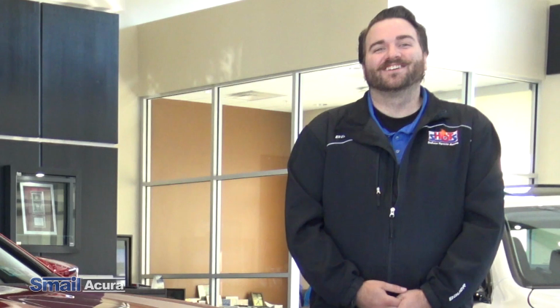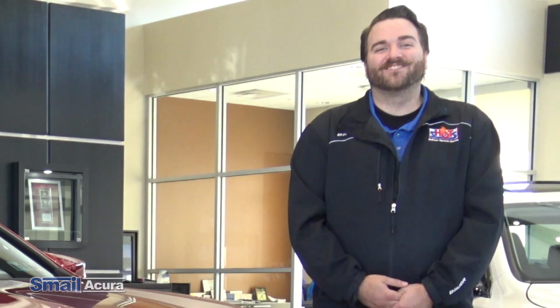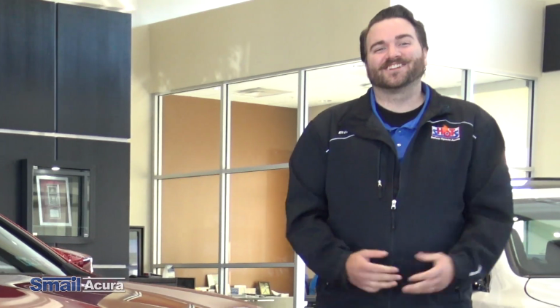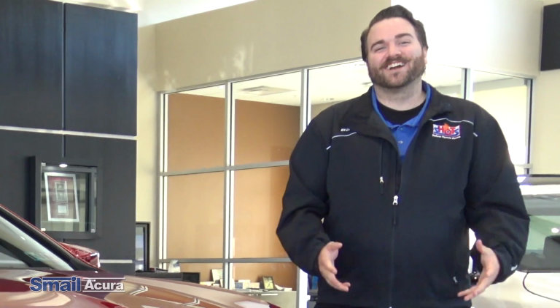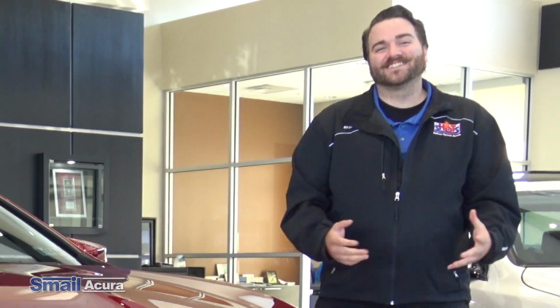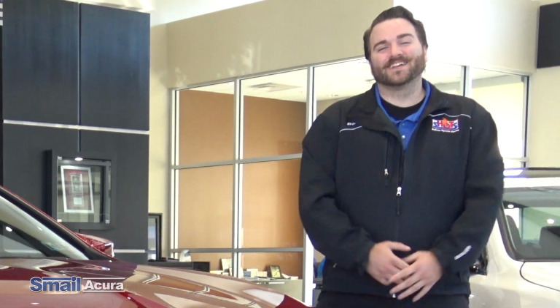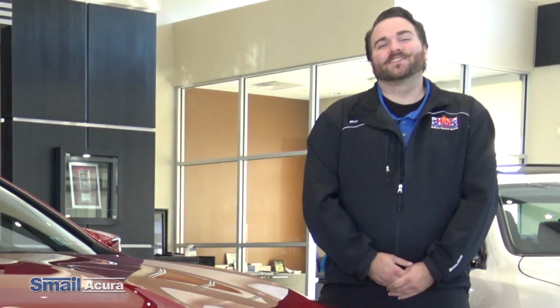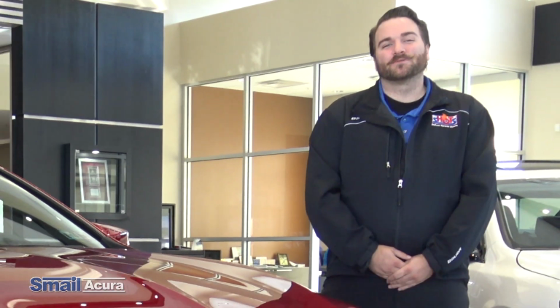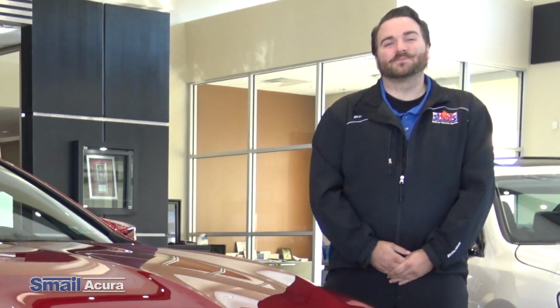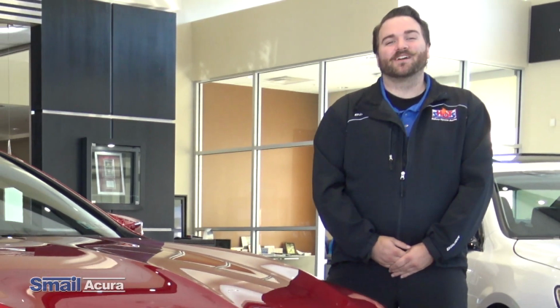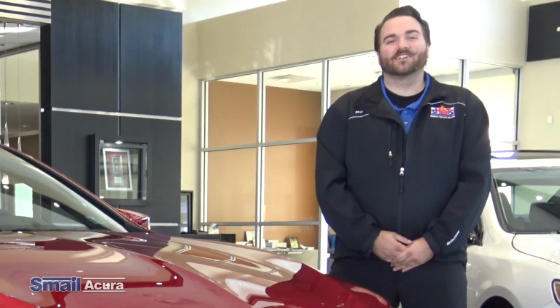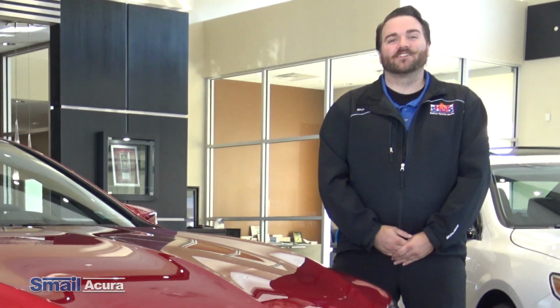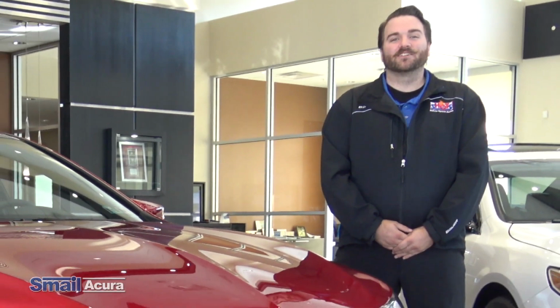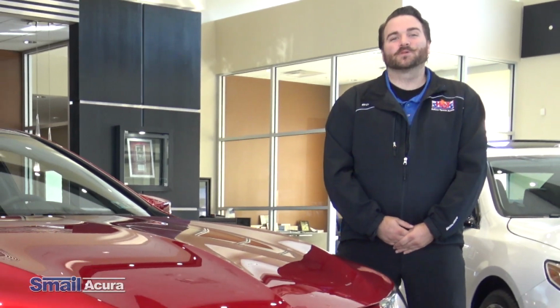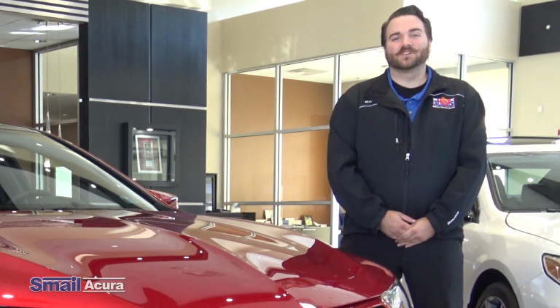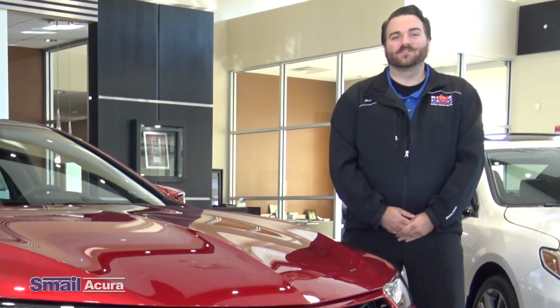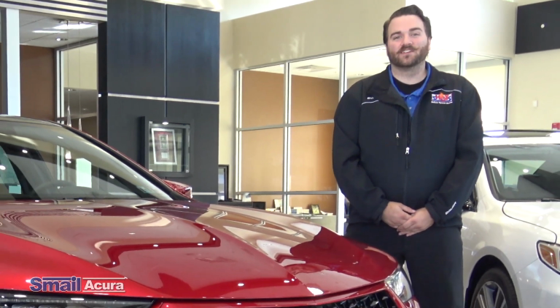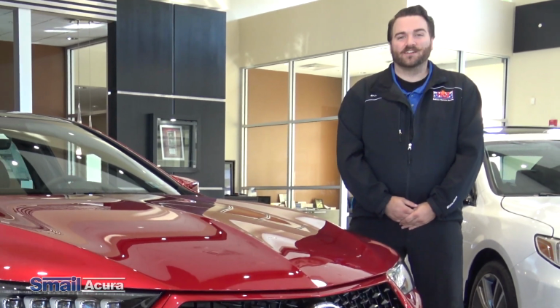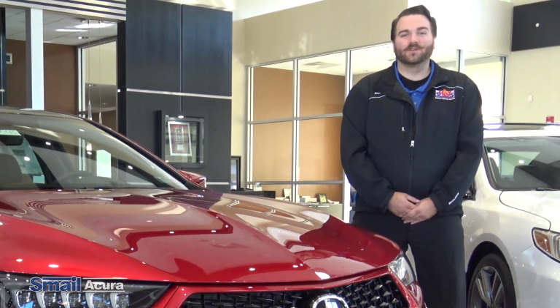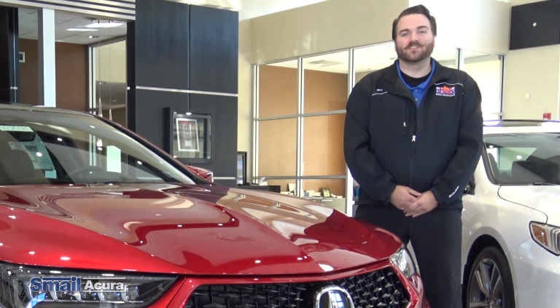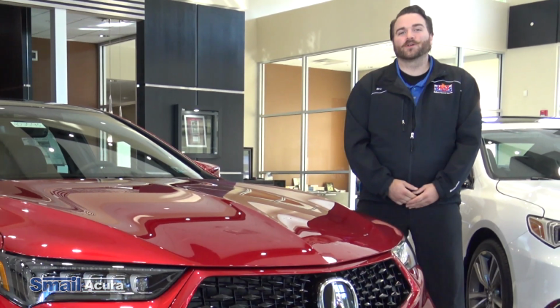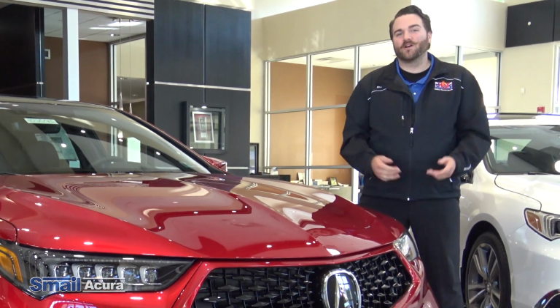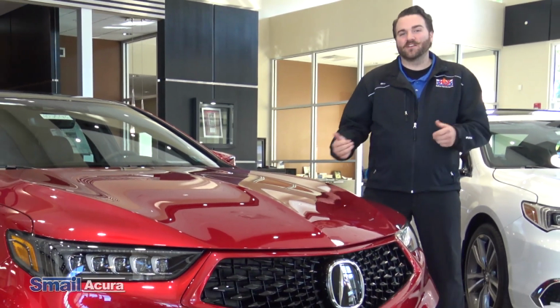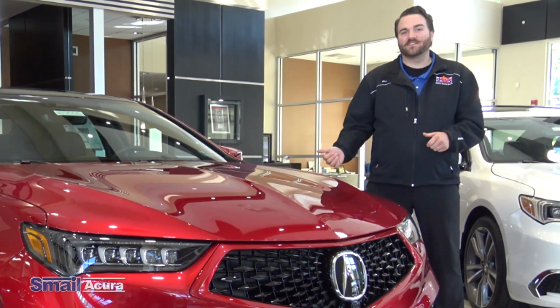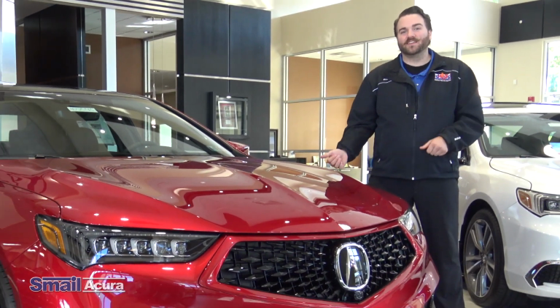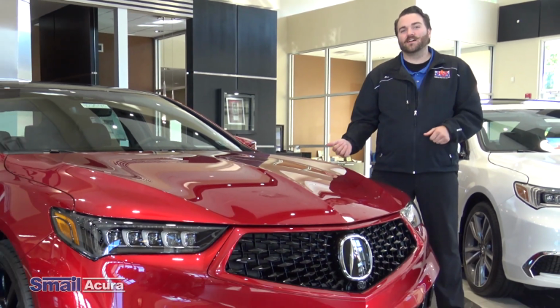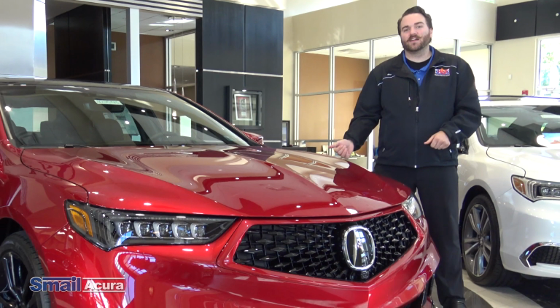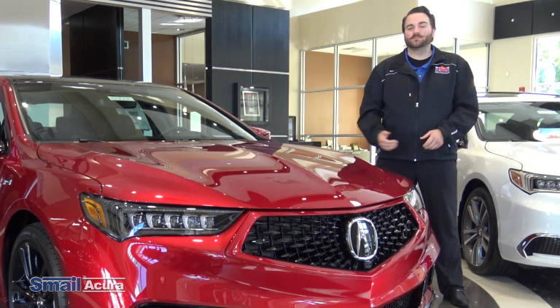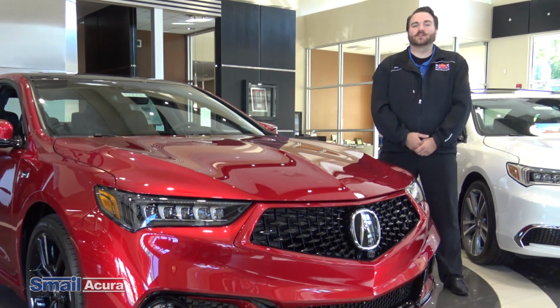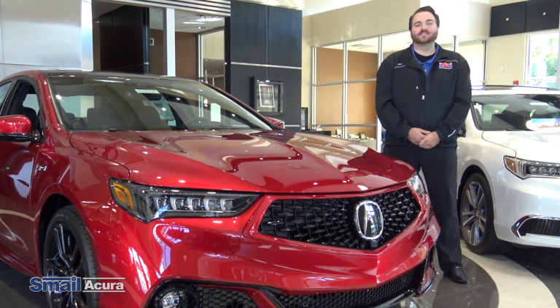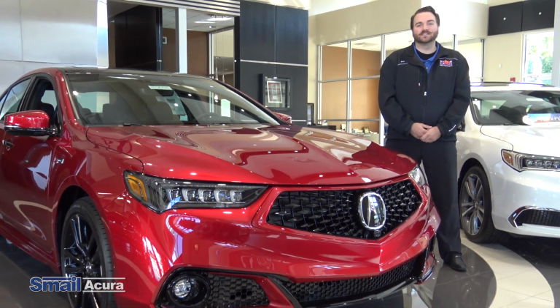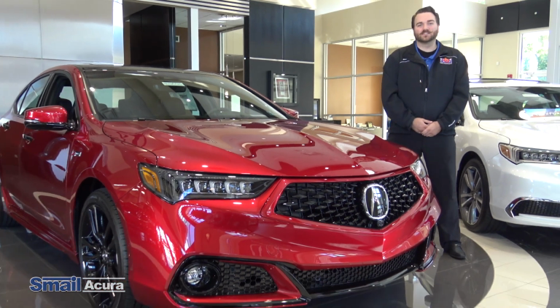What's up guys, it's Dan Medley from Smail Acura in Greensburg, Pennsylvania, and I'm here to talk about our TLX PMC edition.